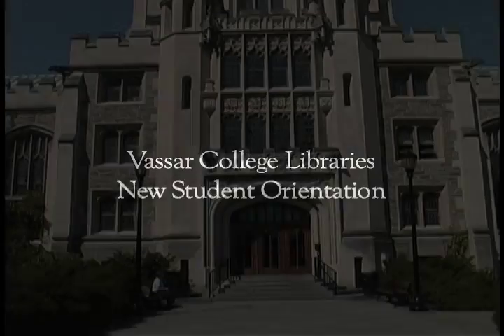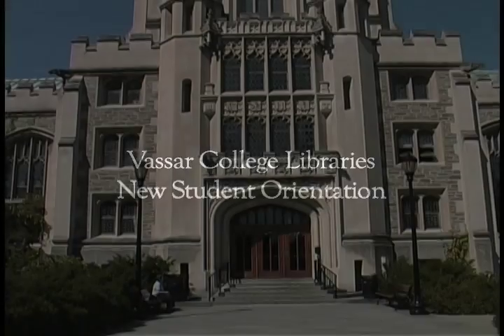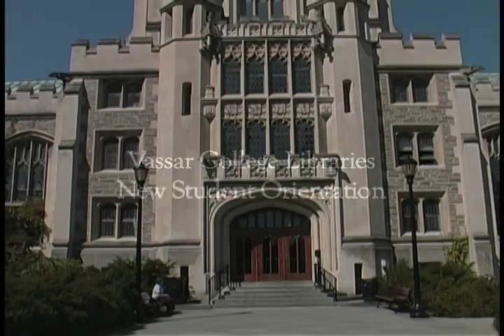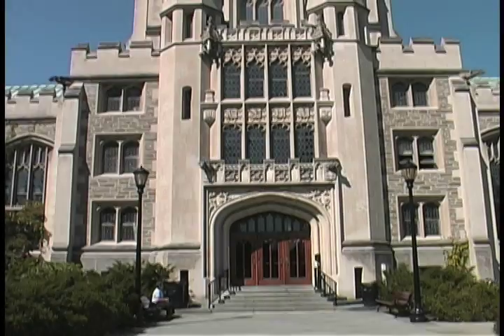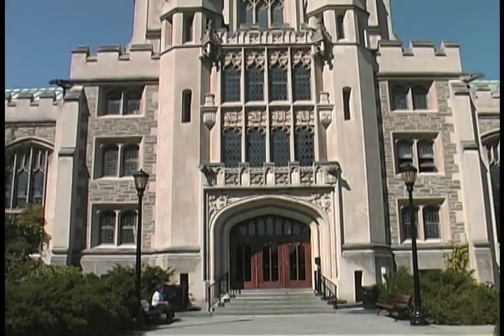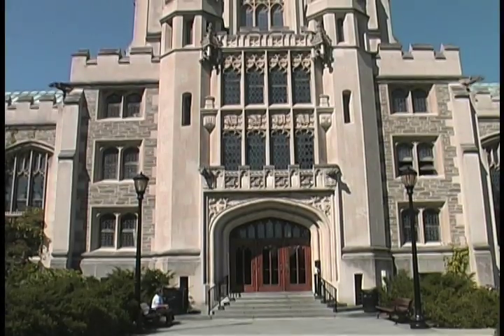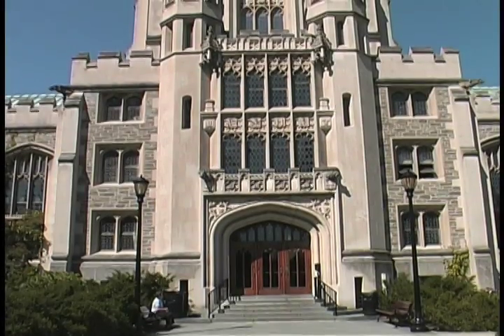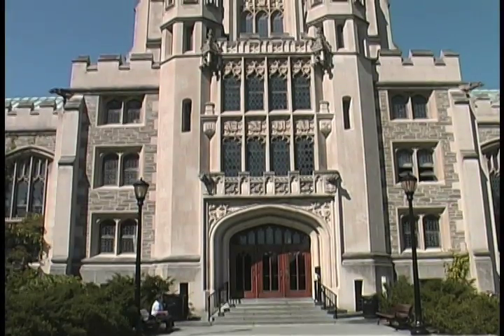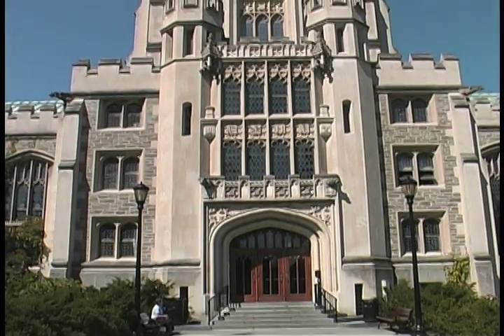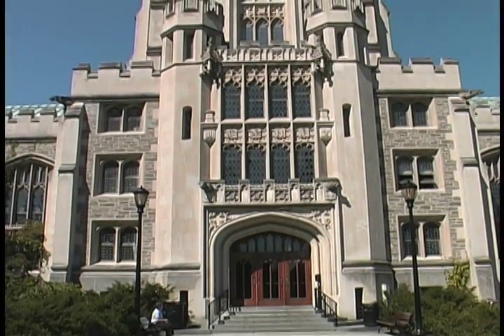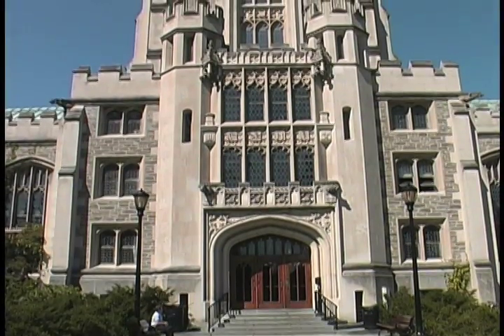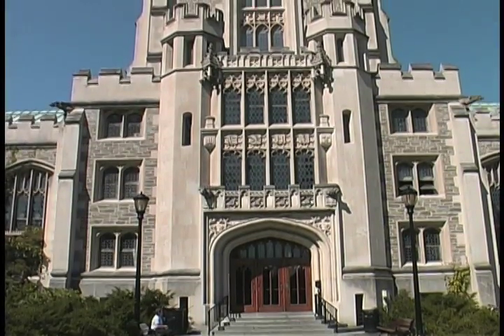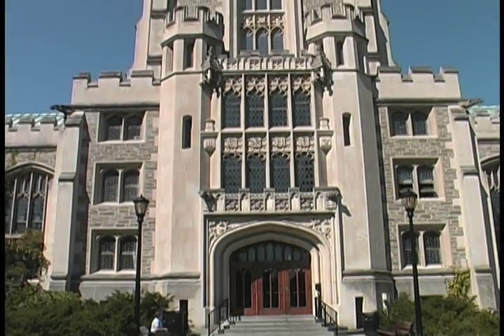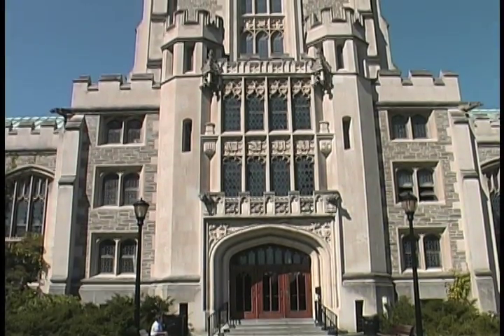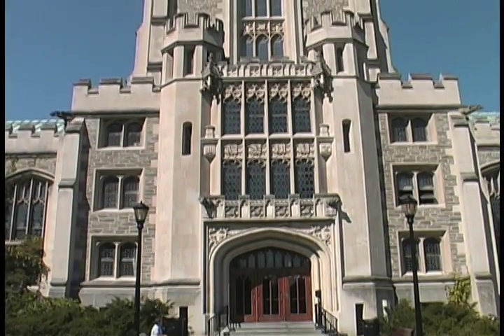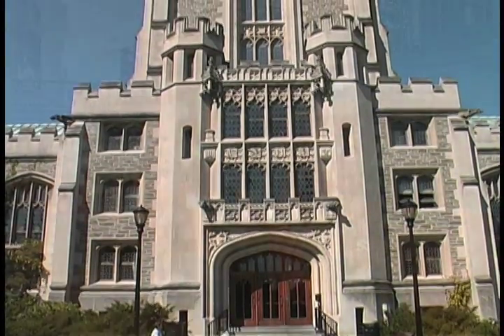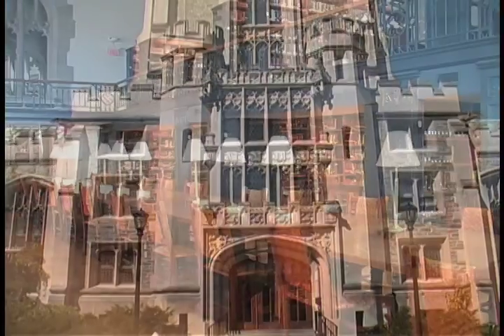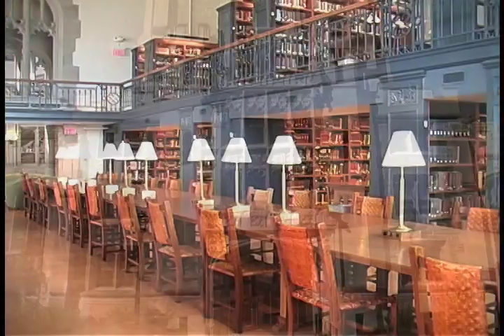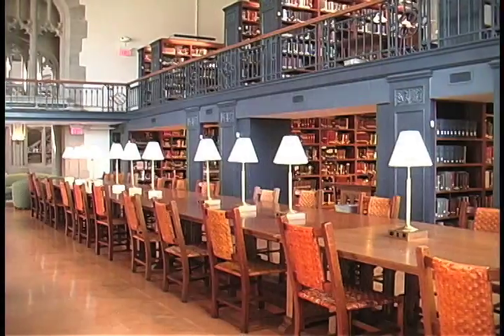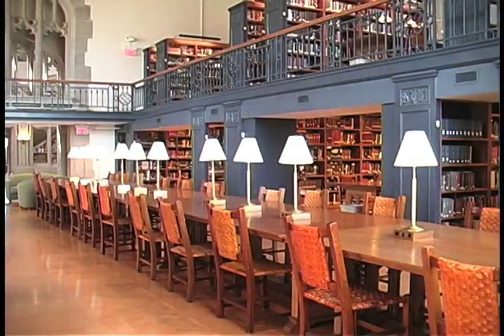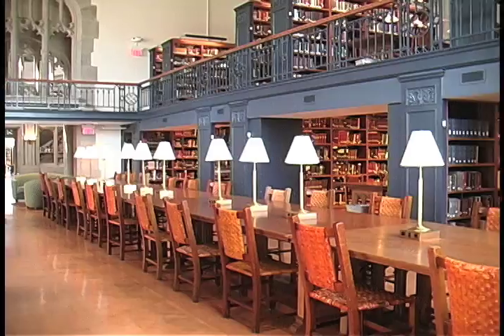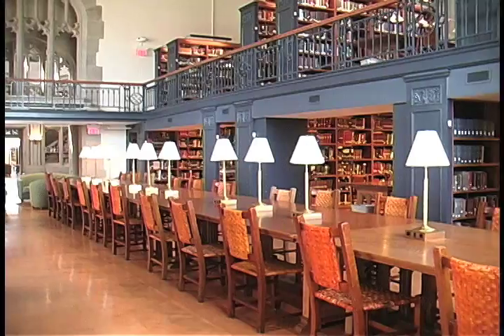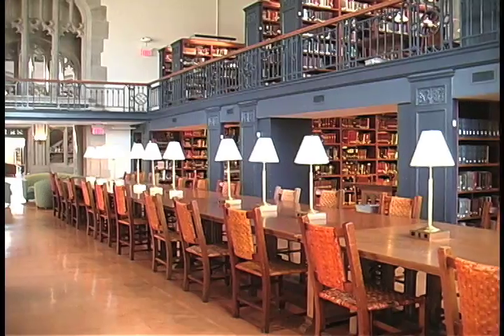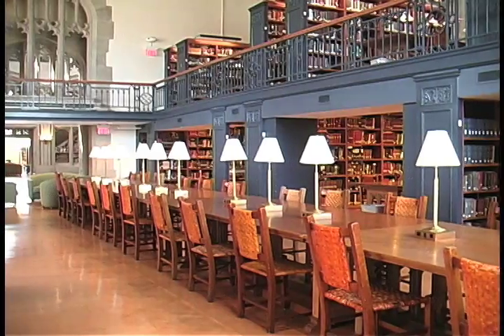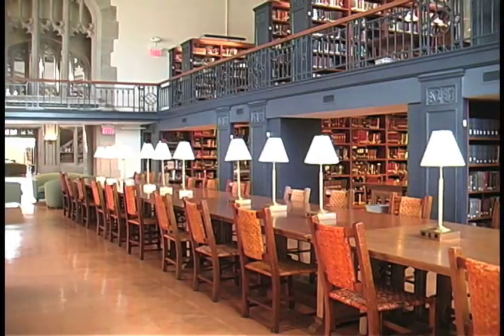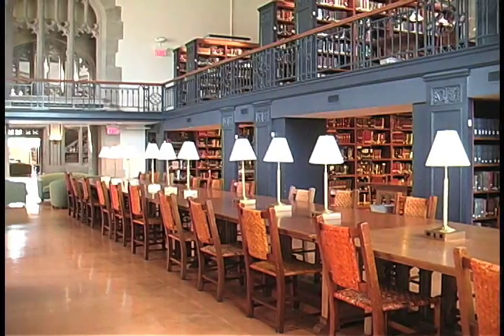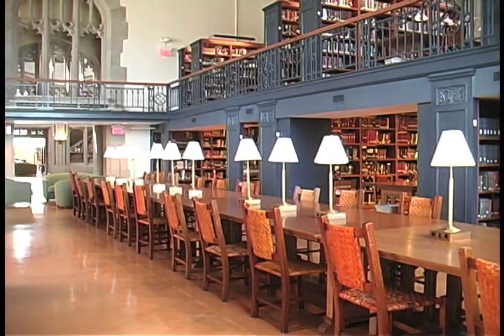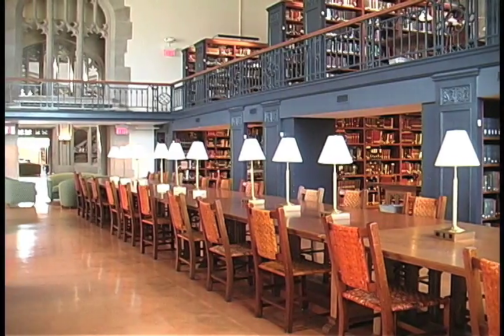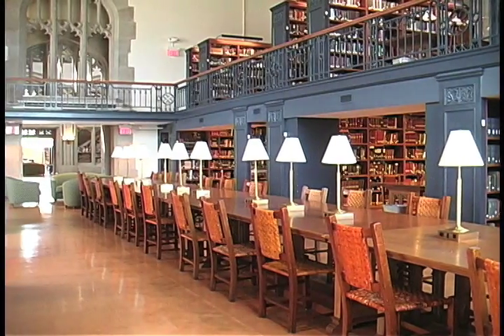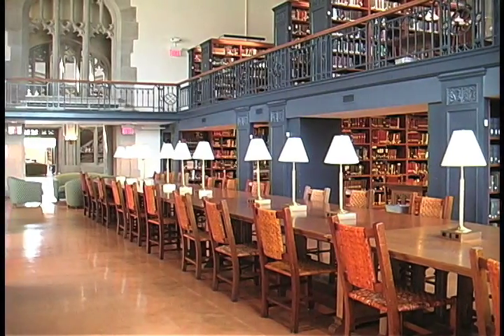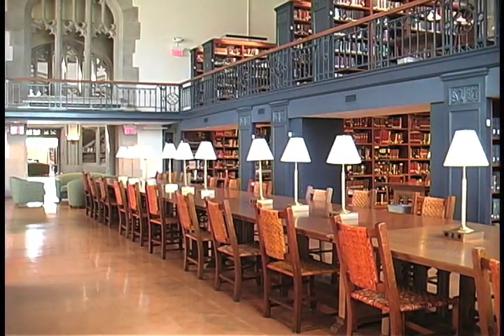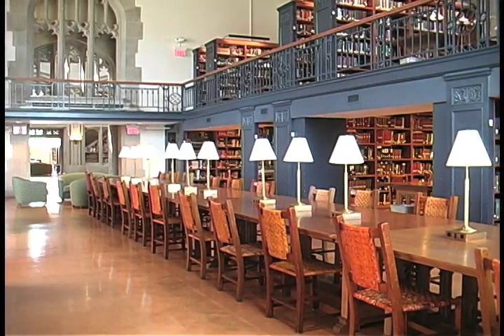Welcome to Vassar's Library. Our collection is vast: books, videos, databases, and archival collections.